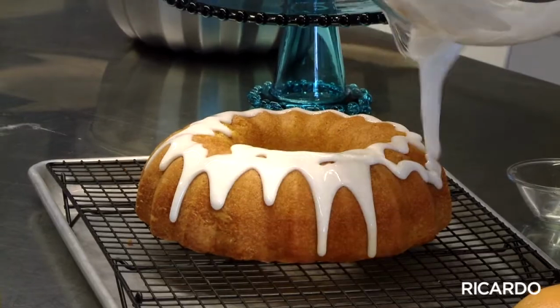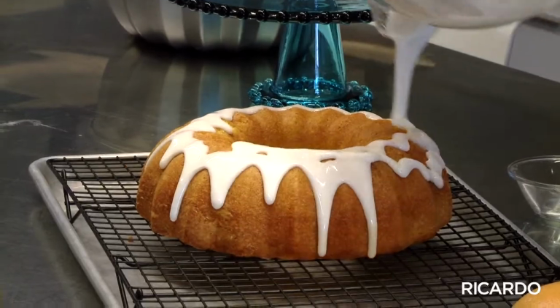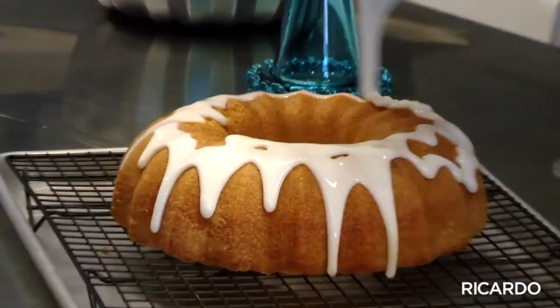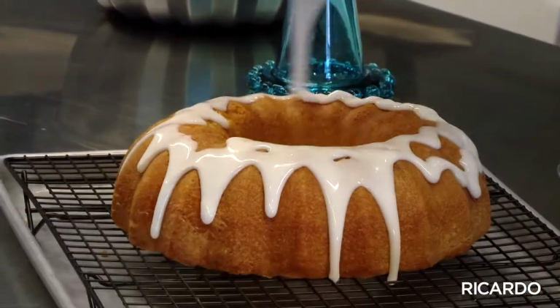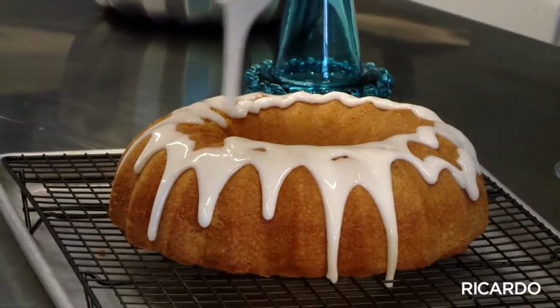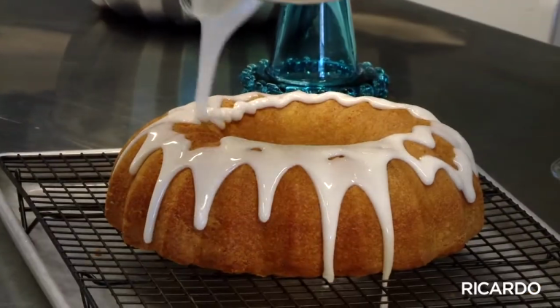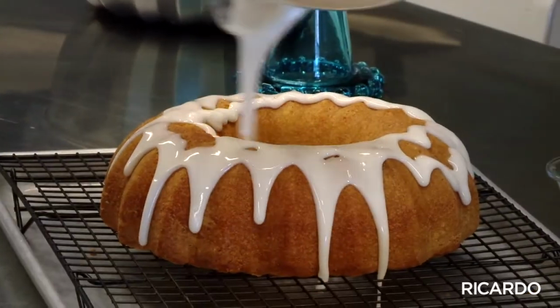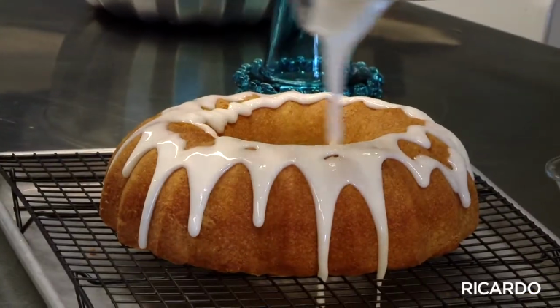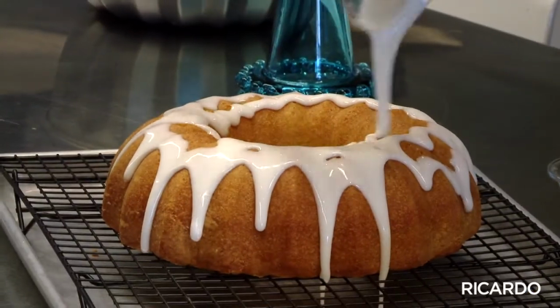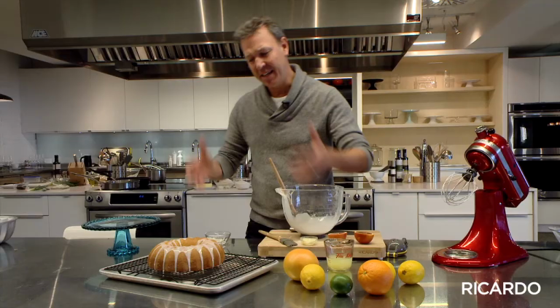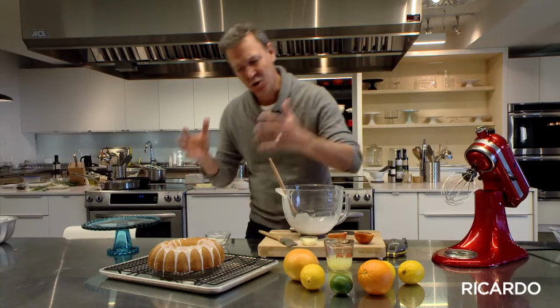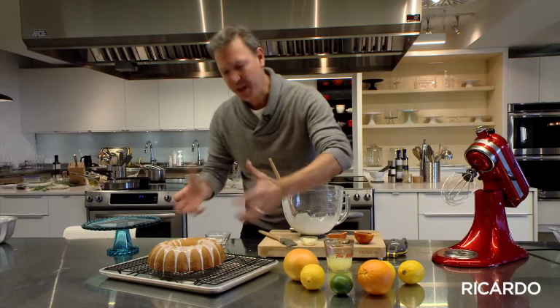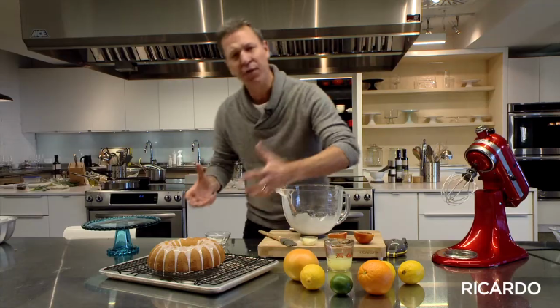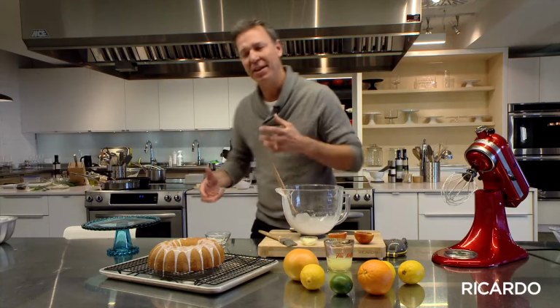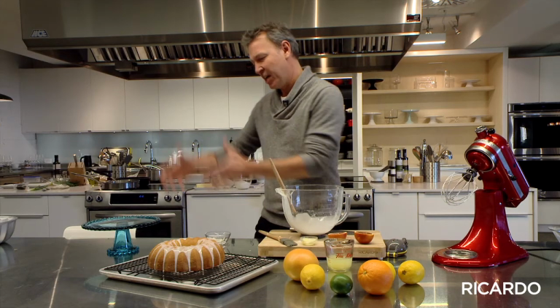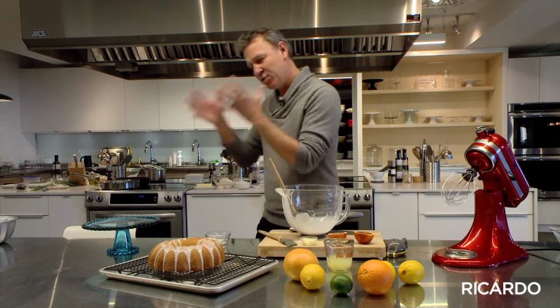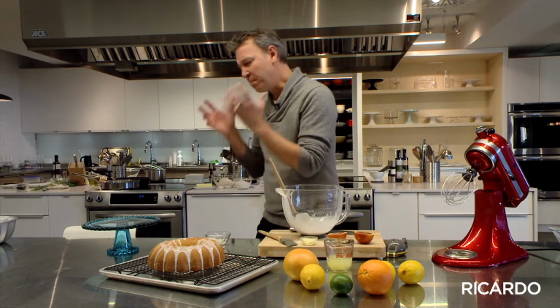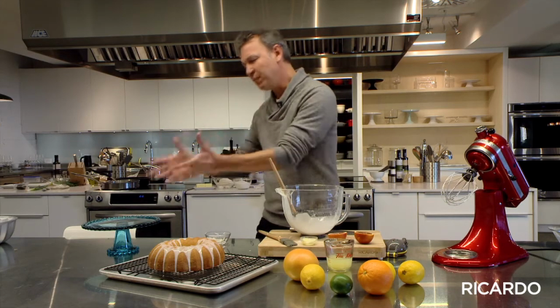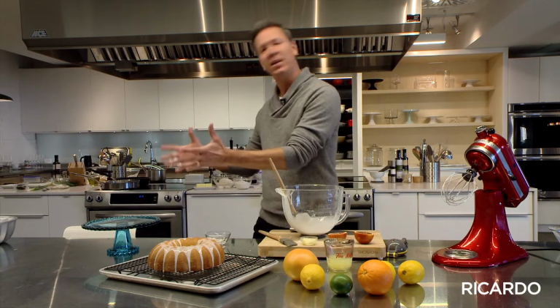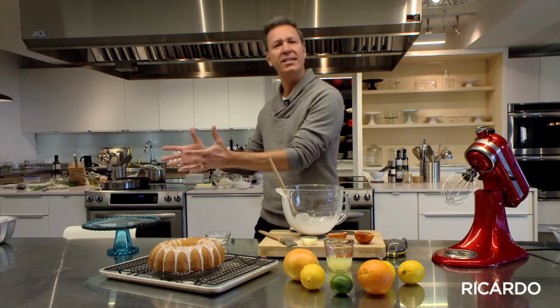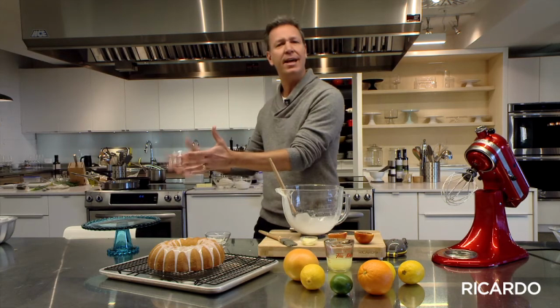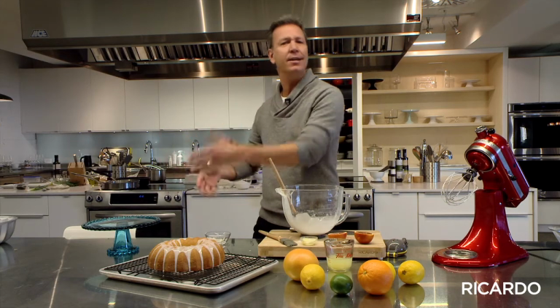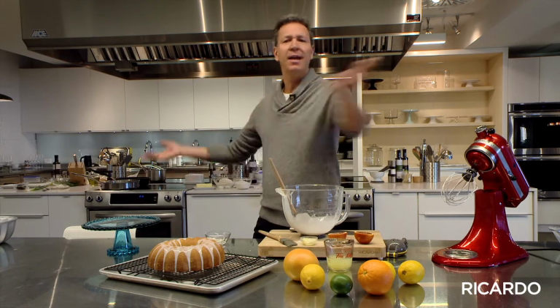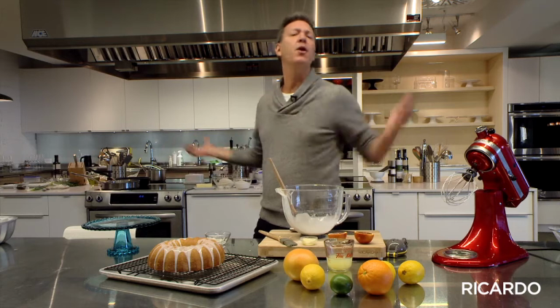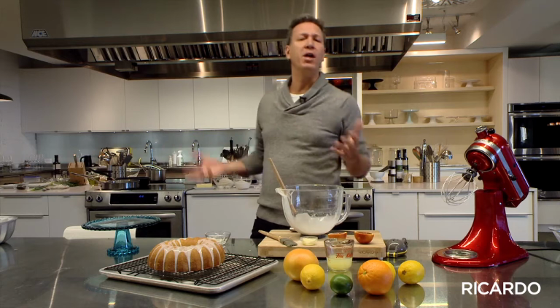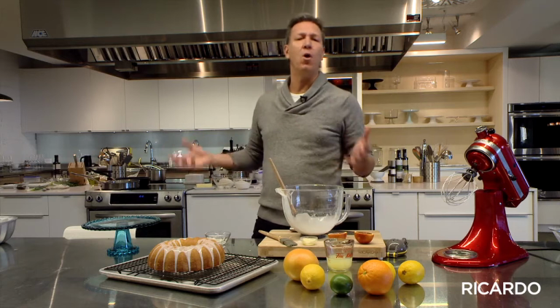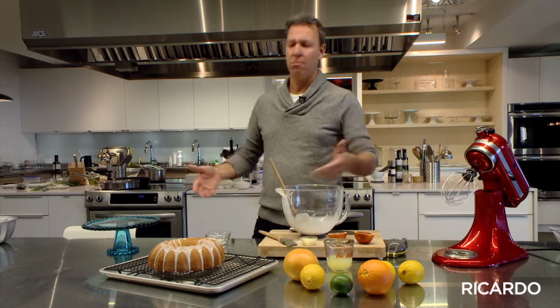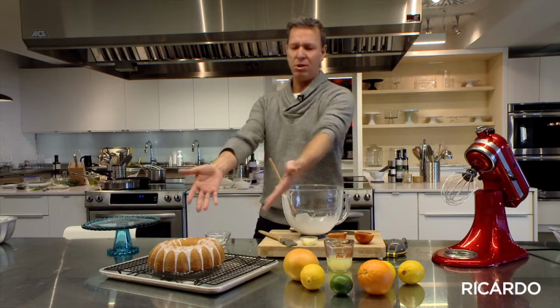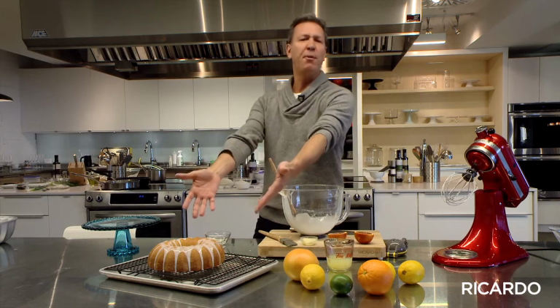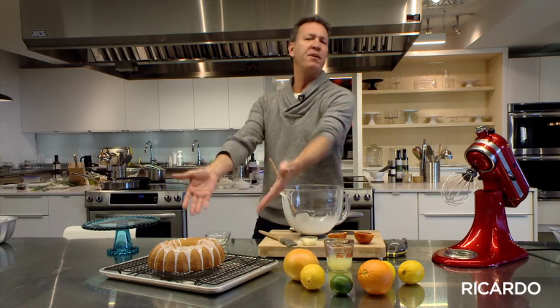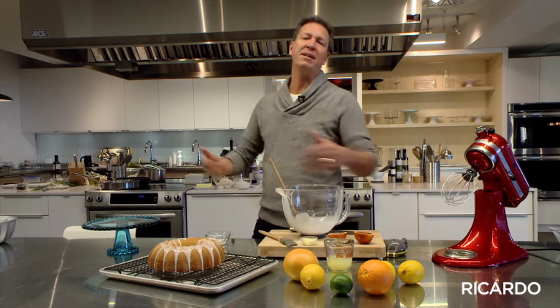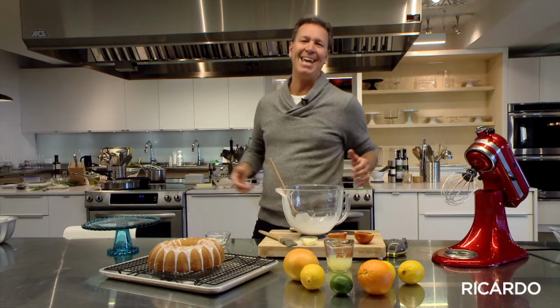Let your cake stand for a couple of minutes and then transfer it to a beautiful cake stand. And there we go — the perfect bun cake.